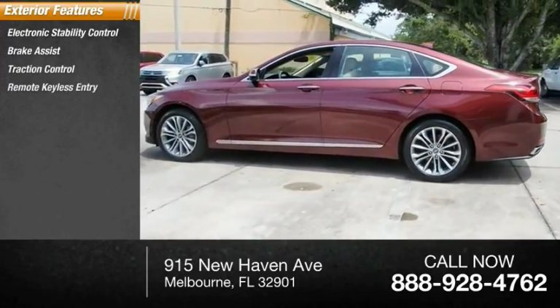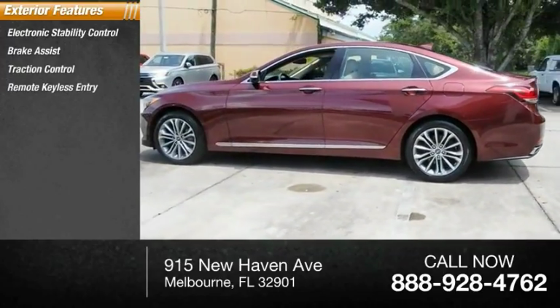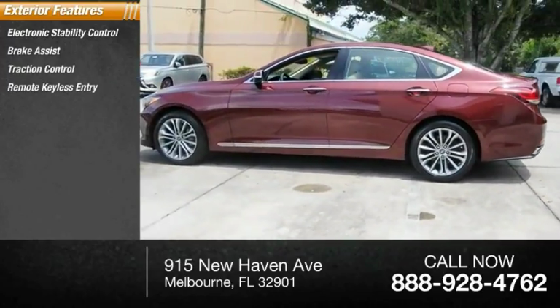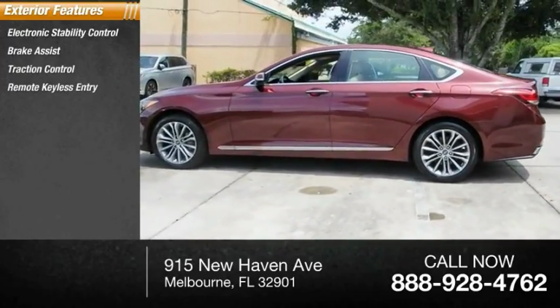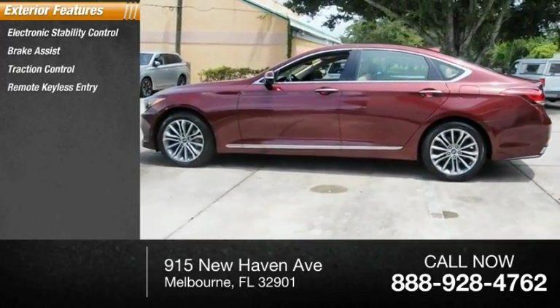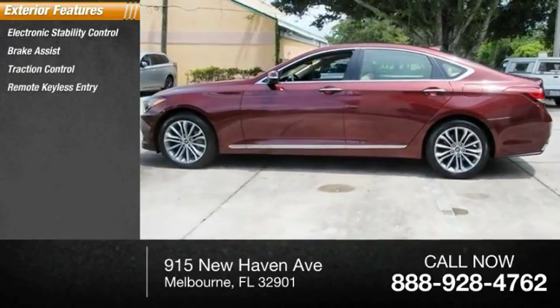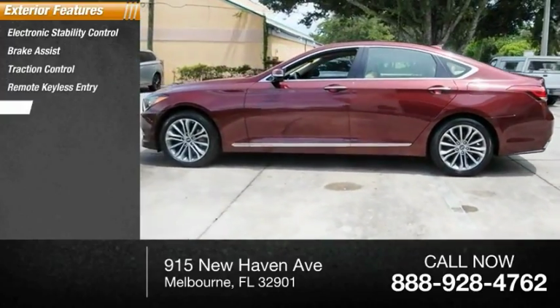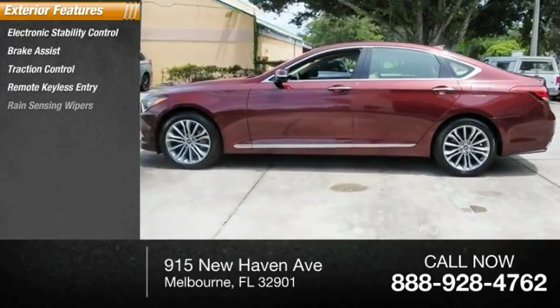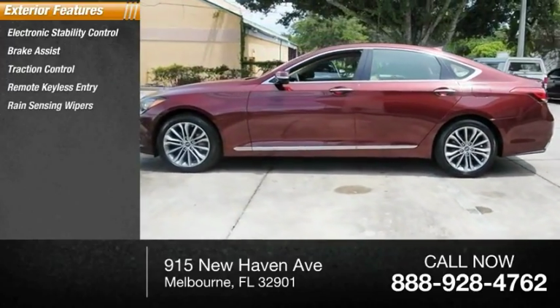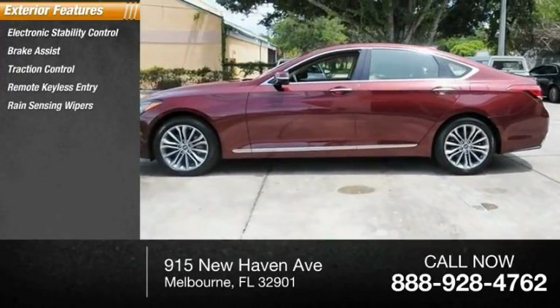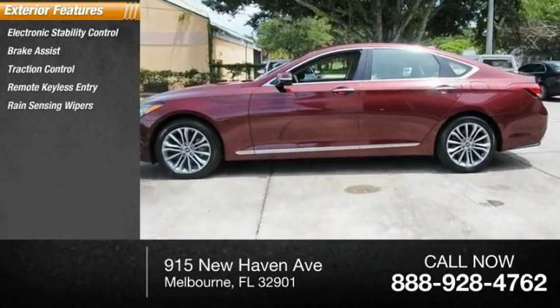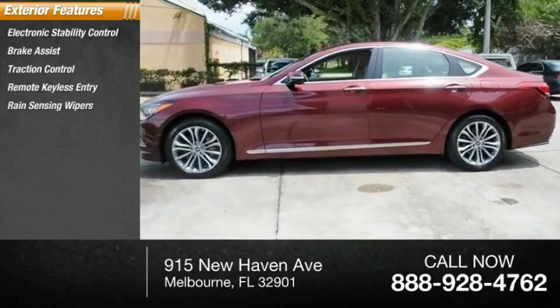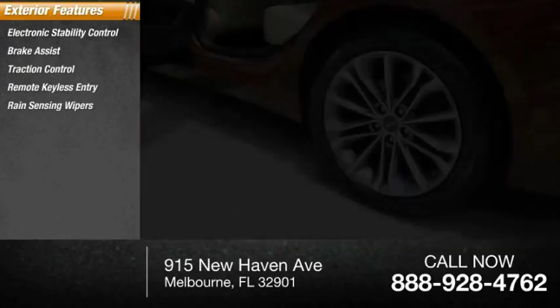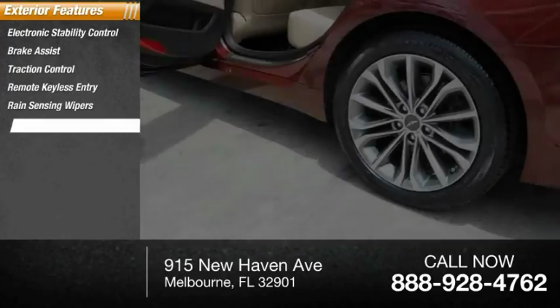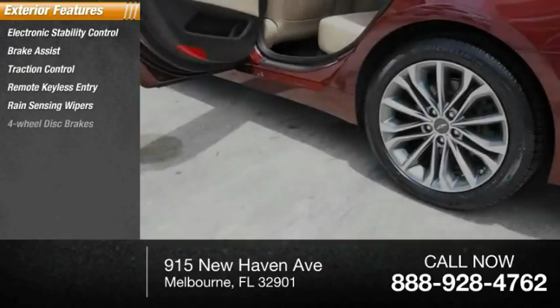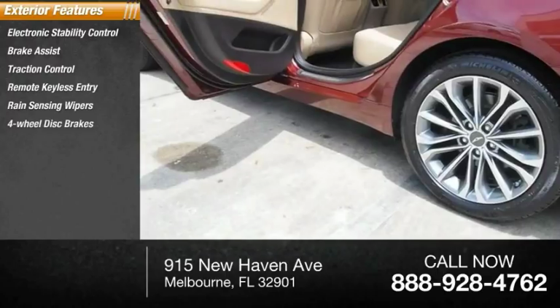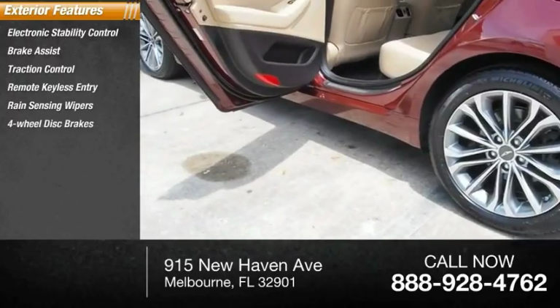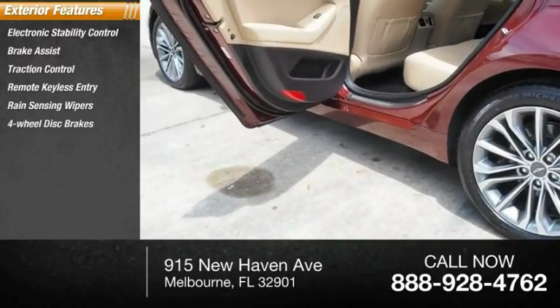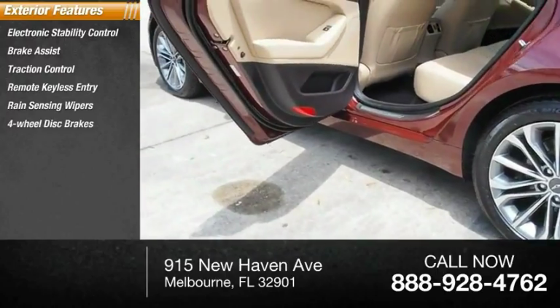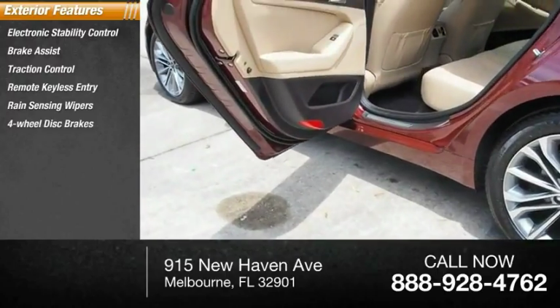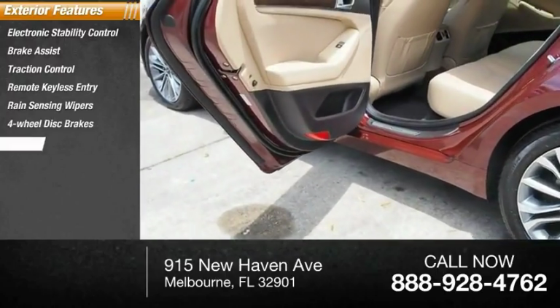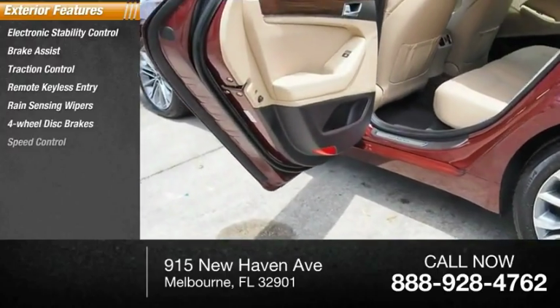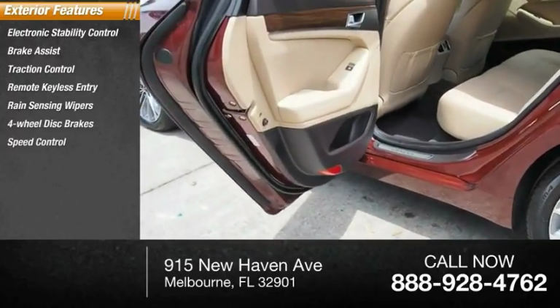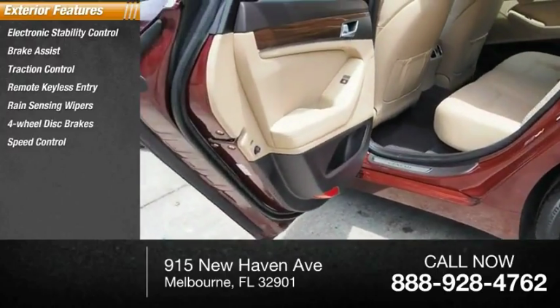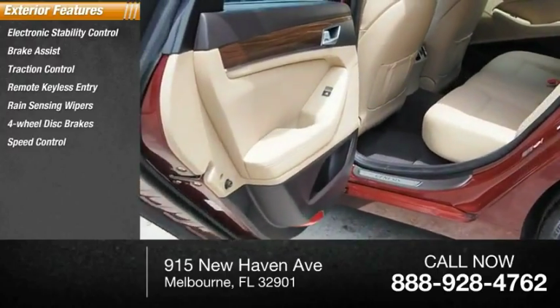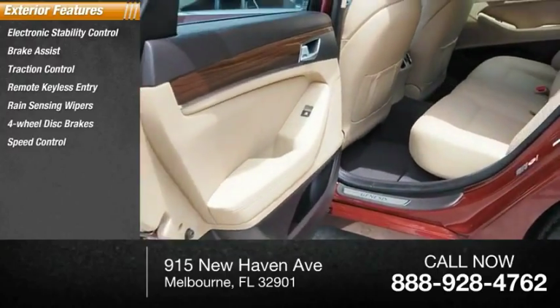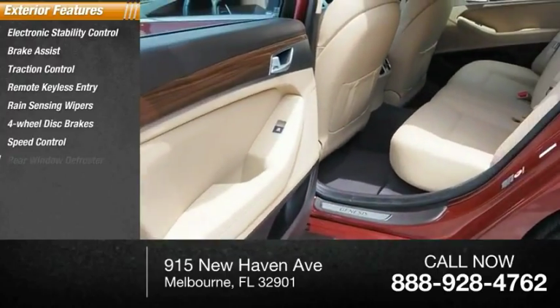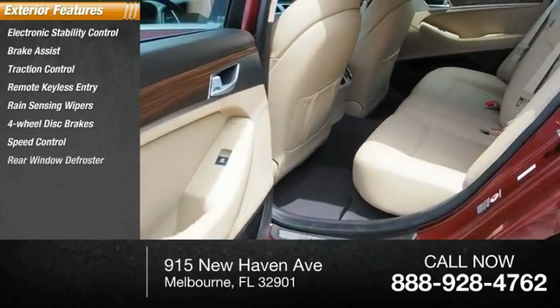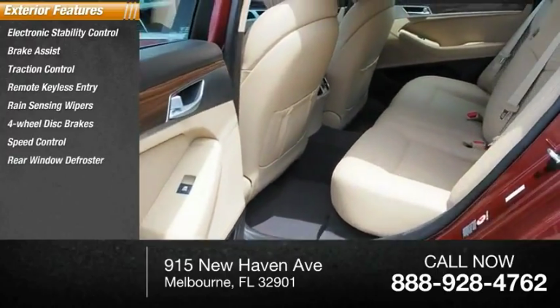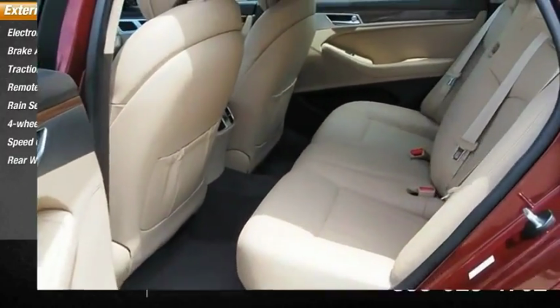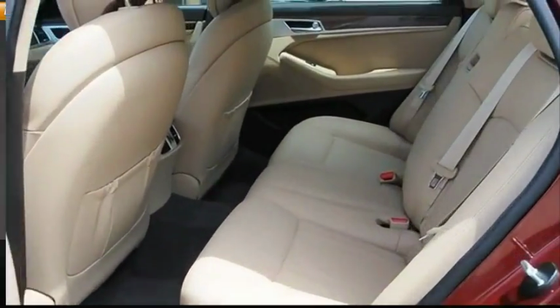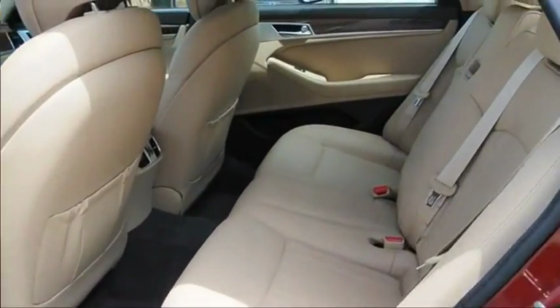Remote keyless entry, rain-sensing wipers, four-wheel disc brakes, speed control, rear window defroster.